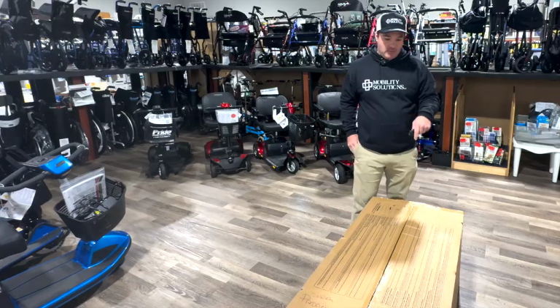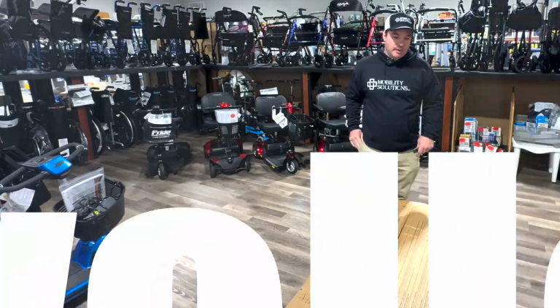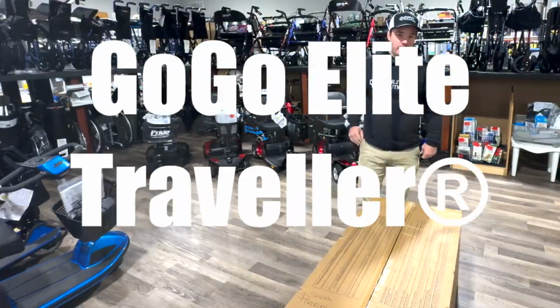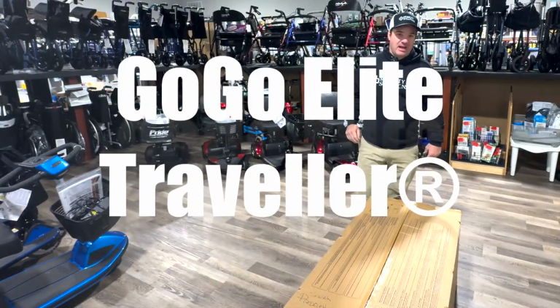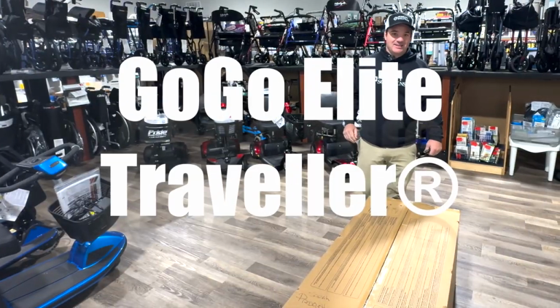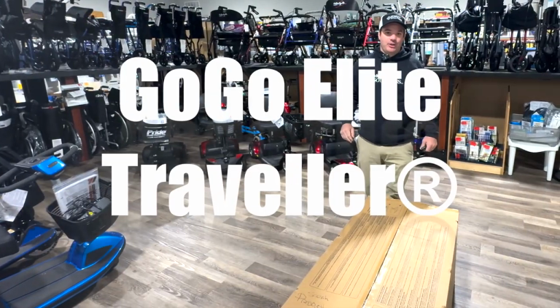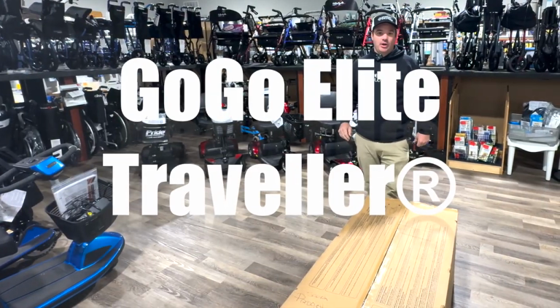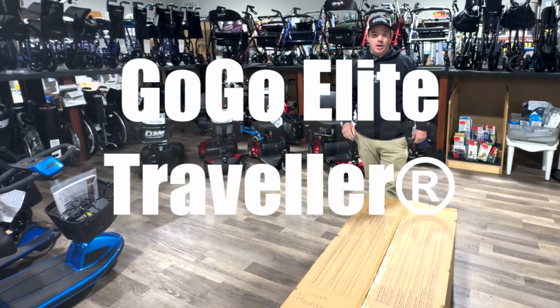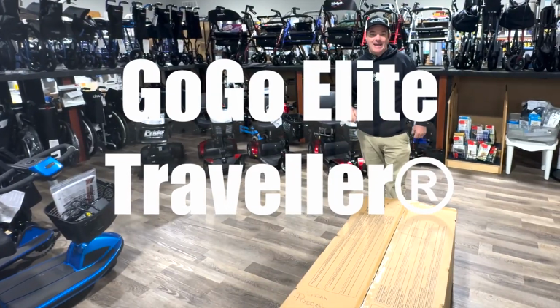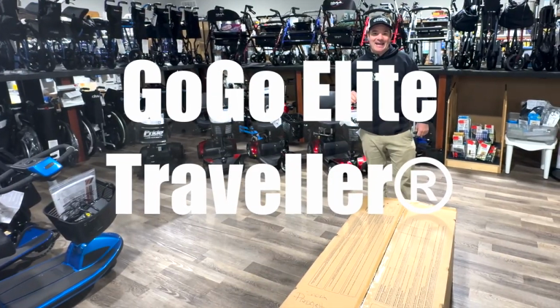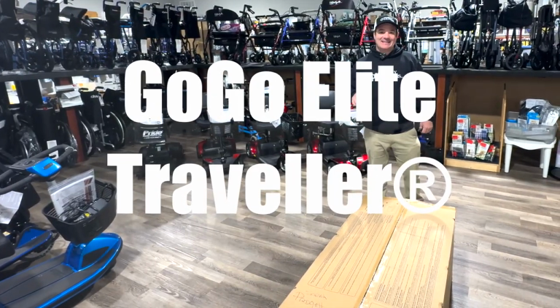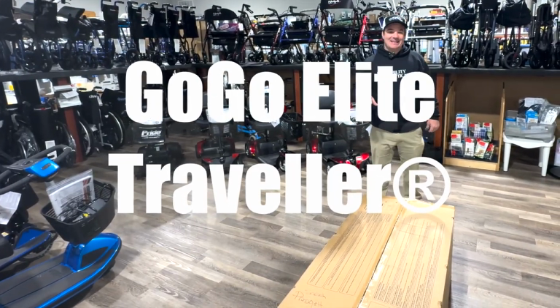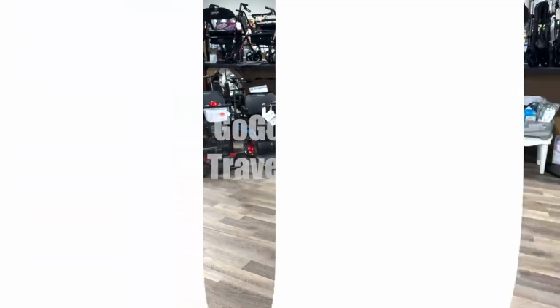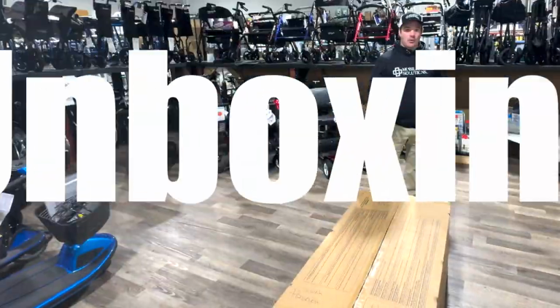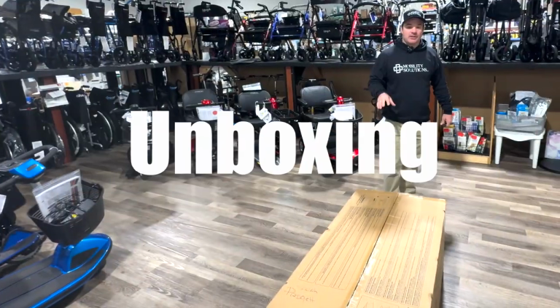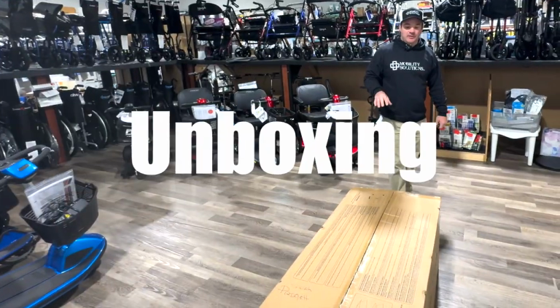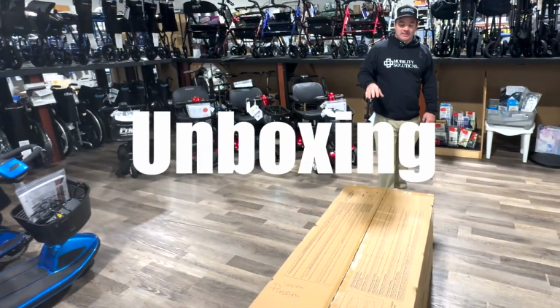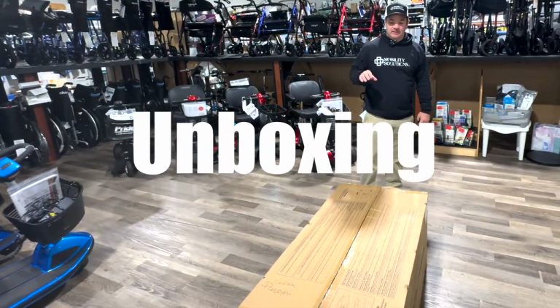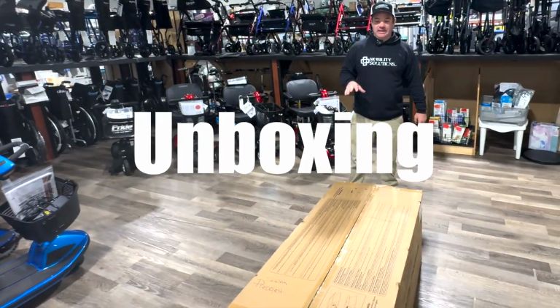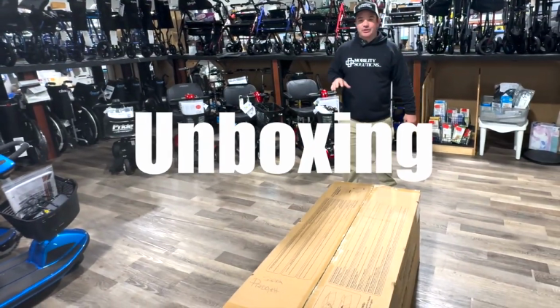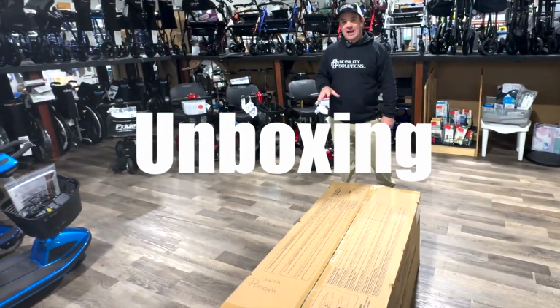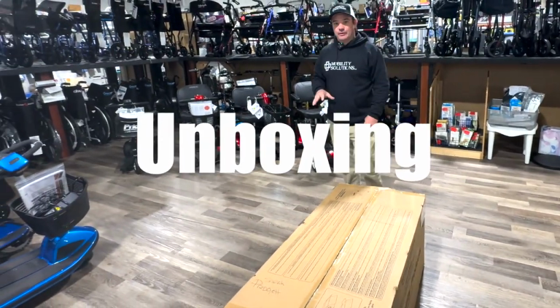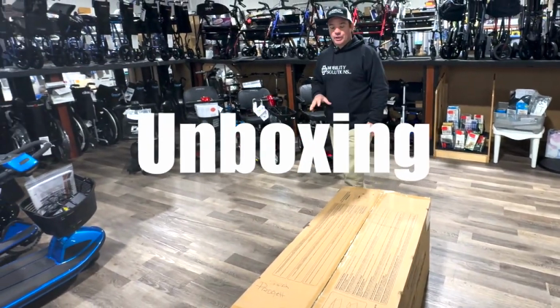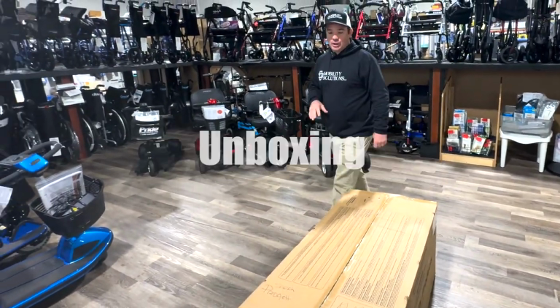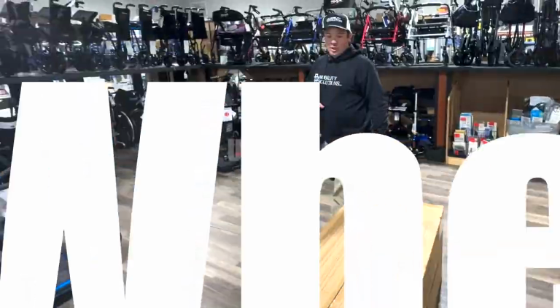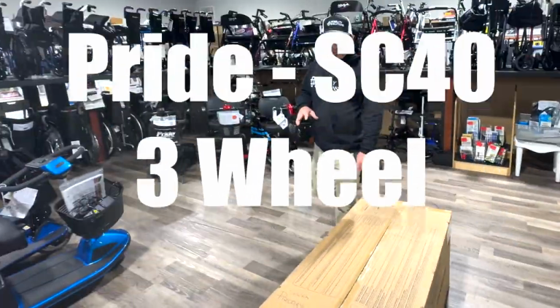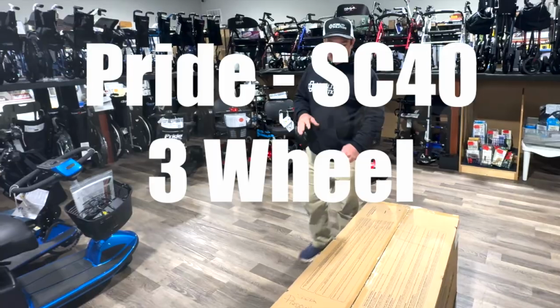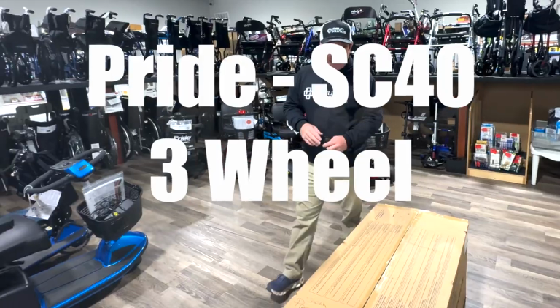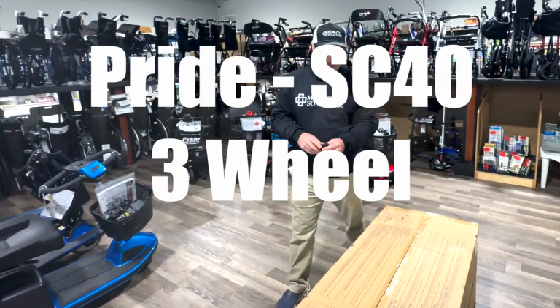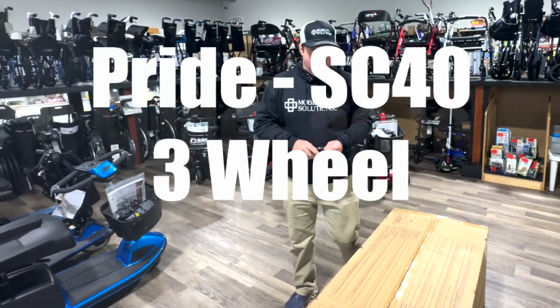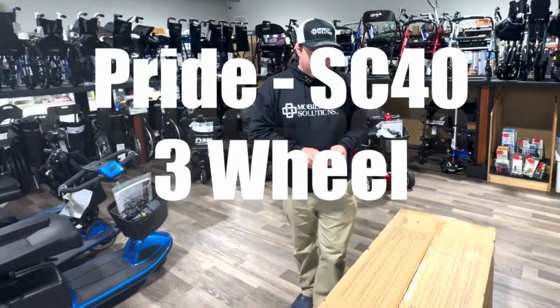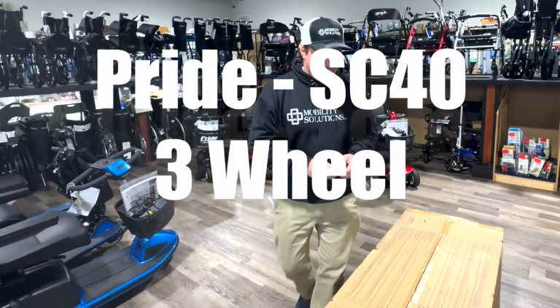We're going to unbox the GOGO SC40. This is the Elite Traveler with standard batteries.